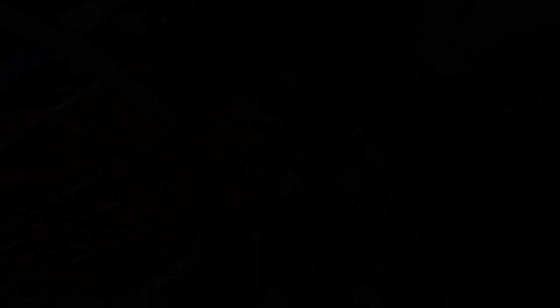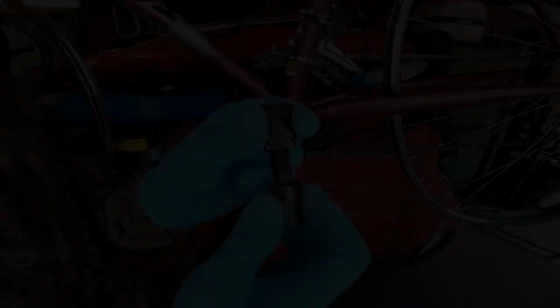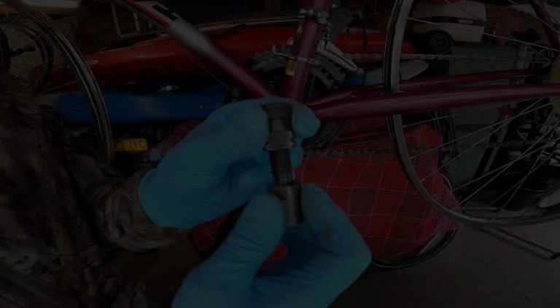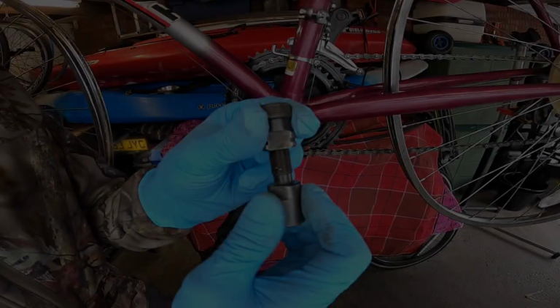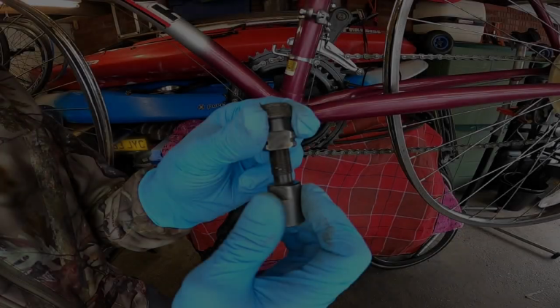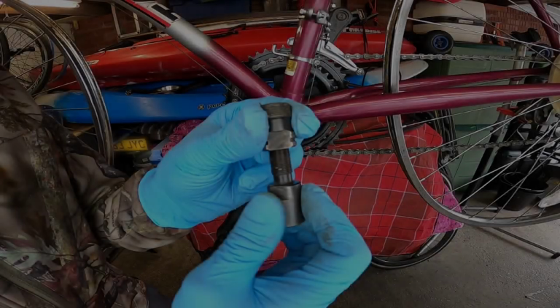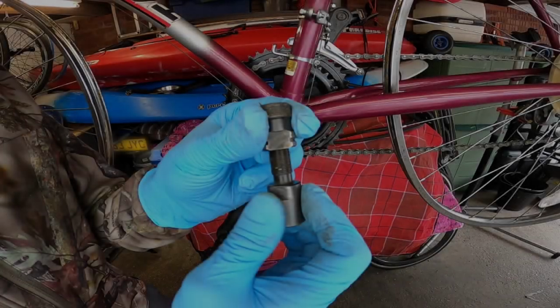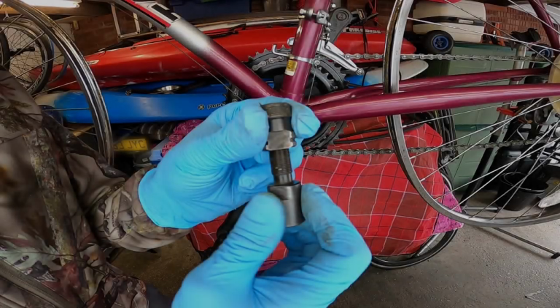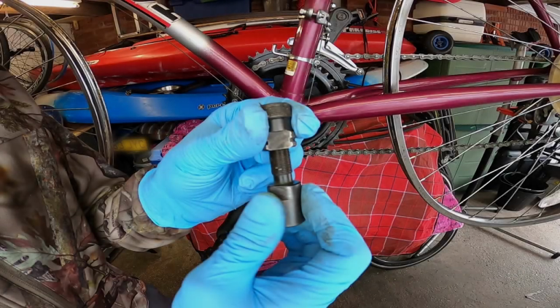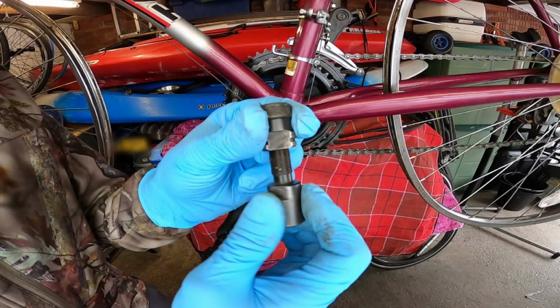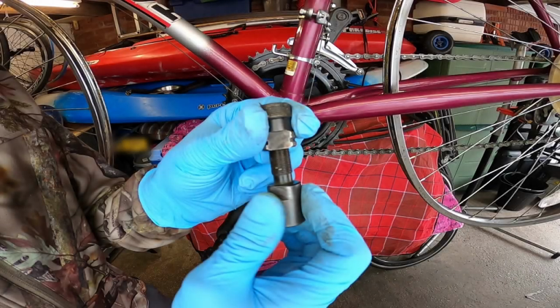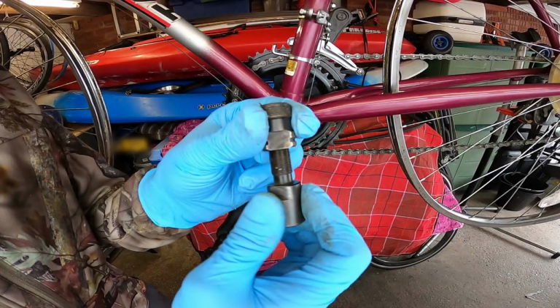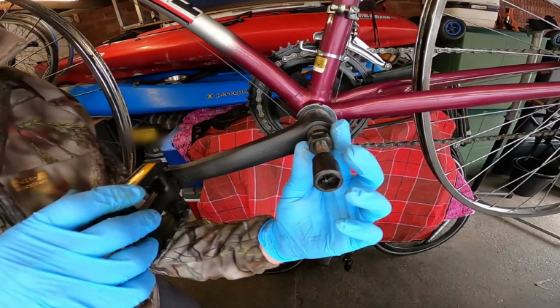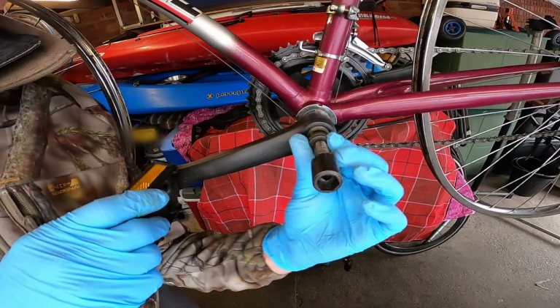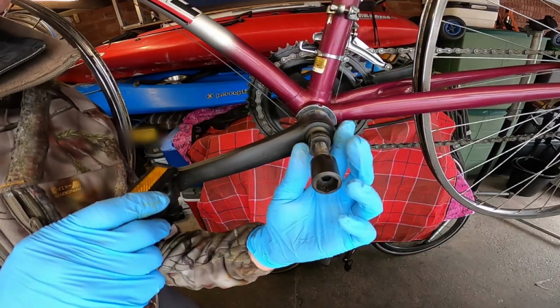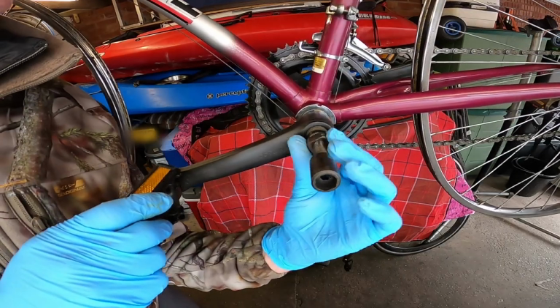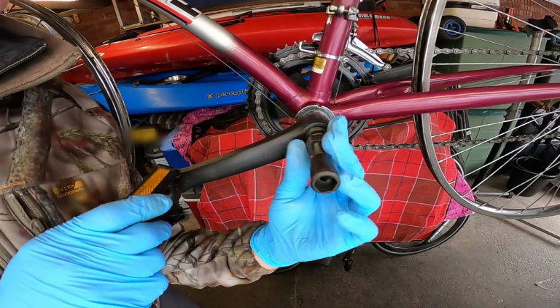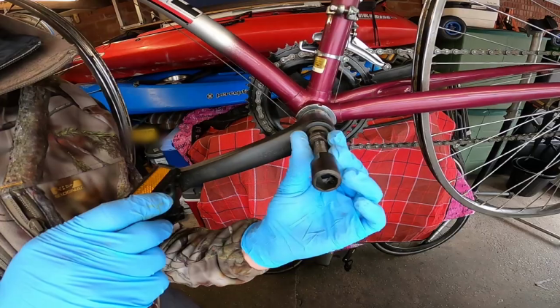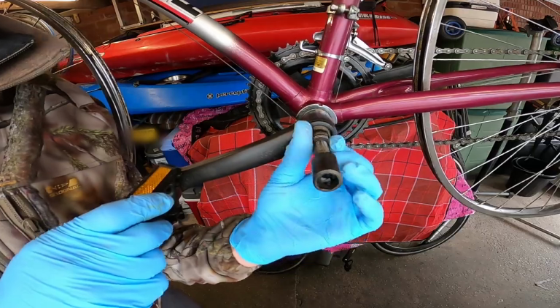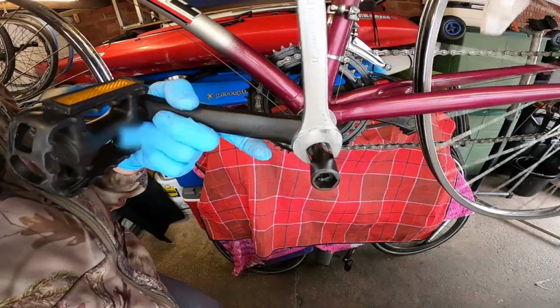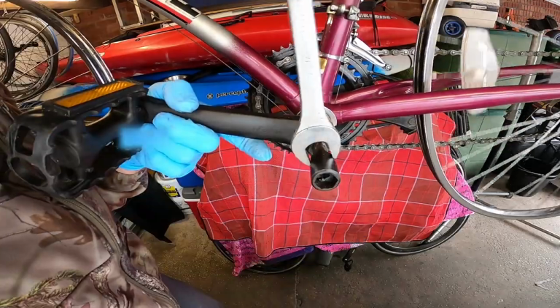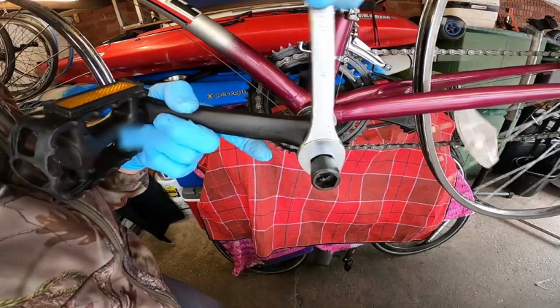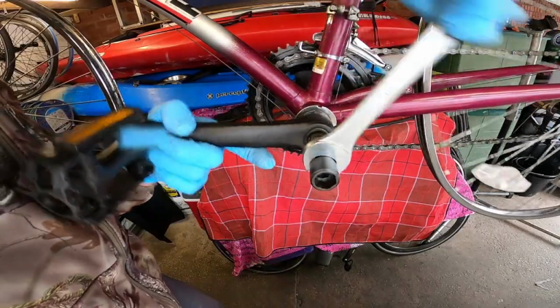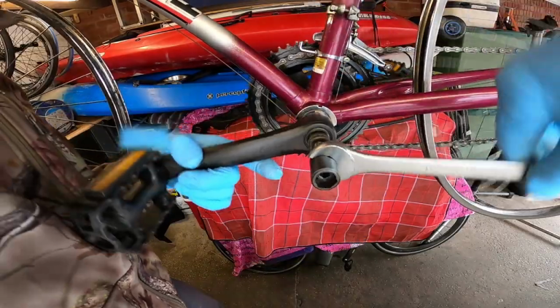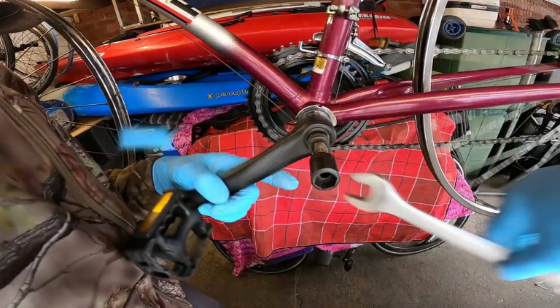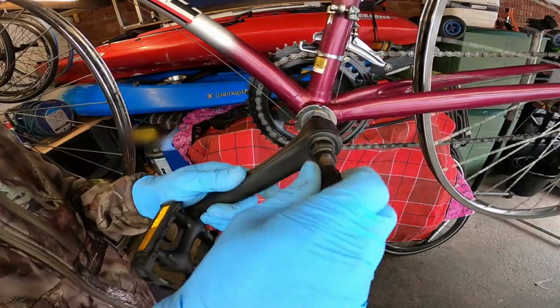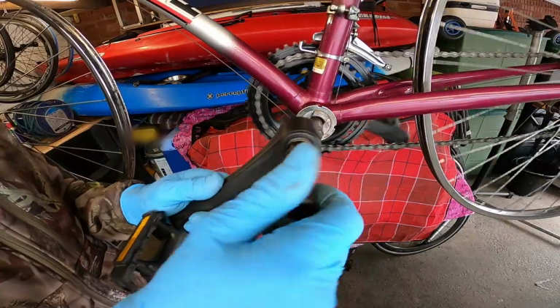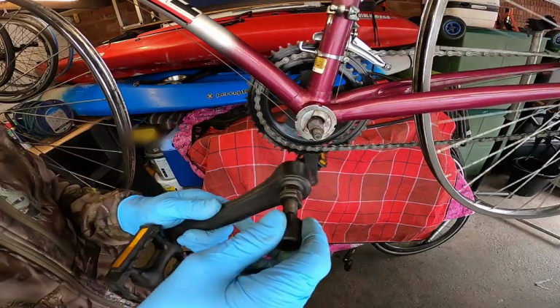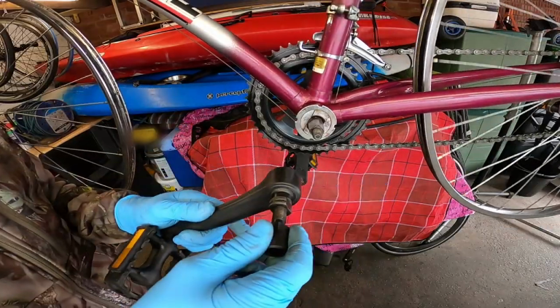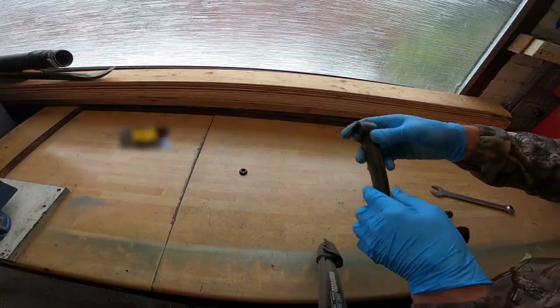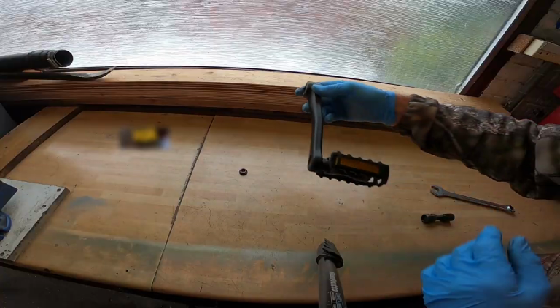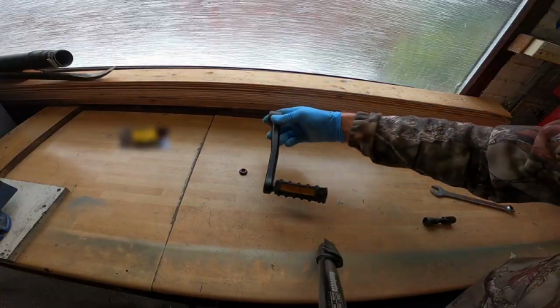A crank puller and extraction tool was needed, along with some other specialist spanners, to remove the chainset and the bottom bracket assembly.